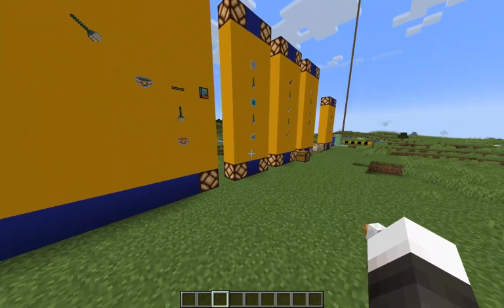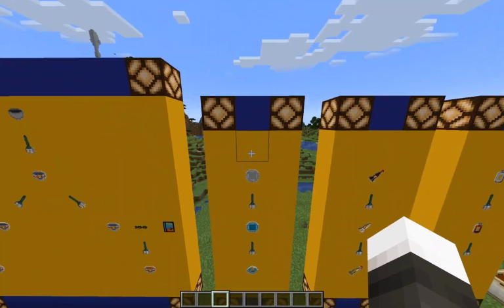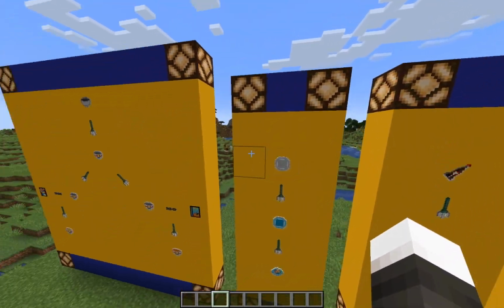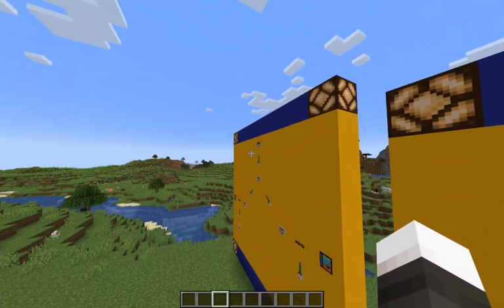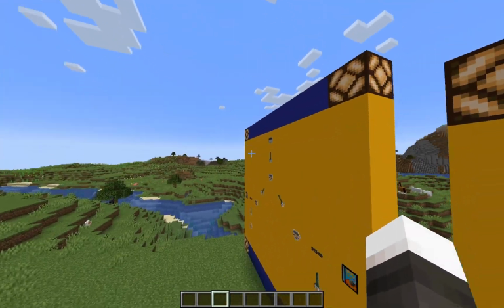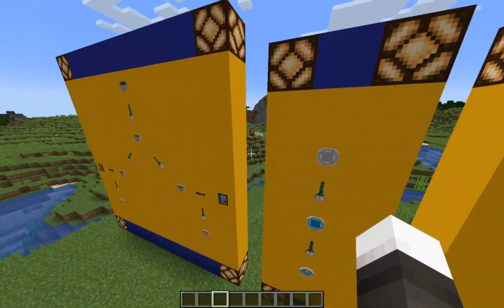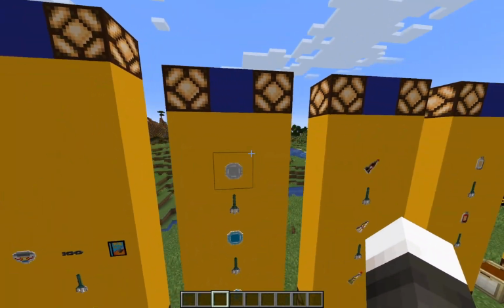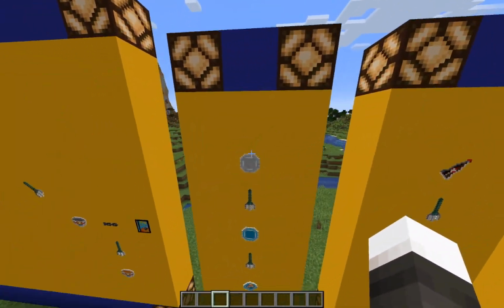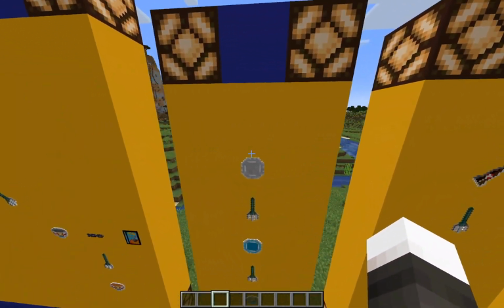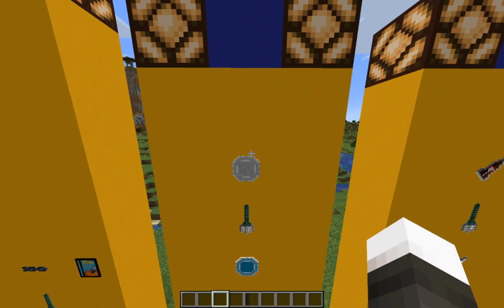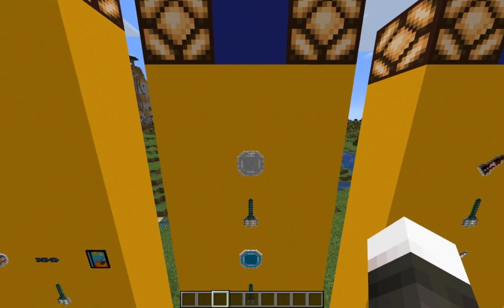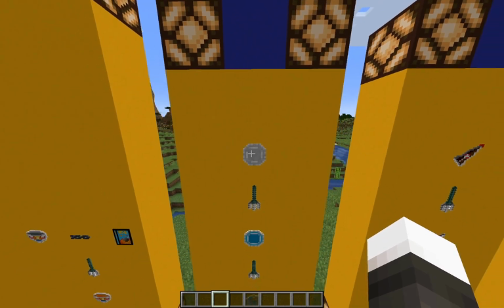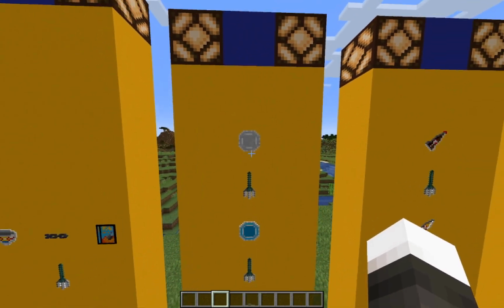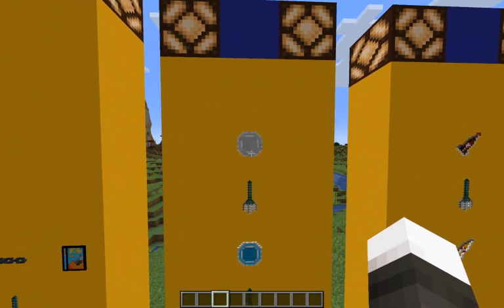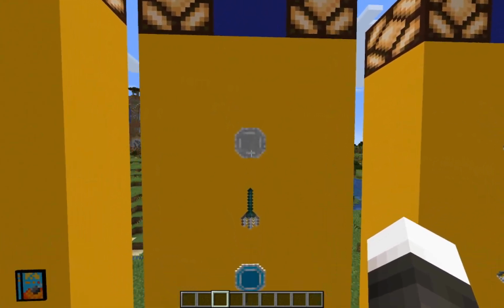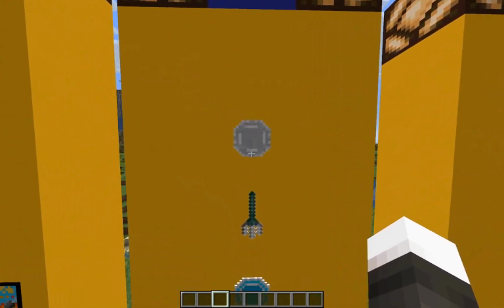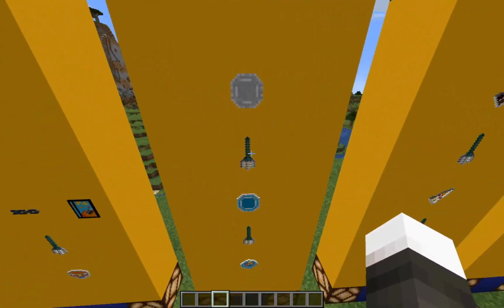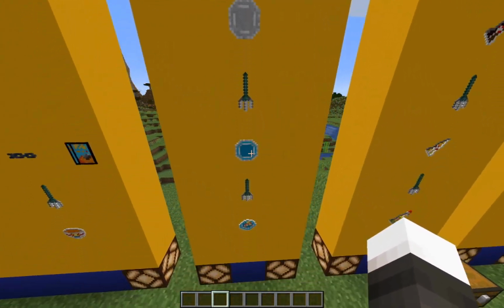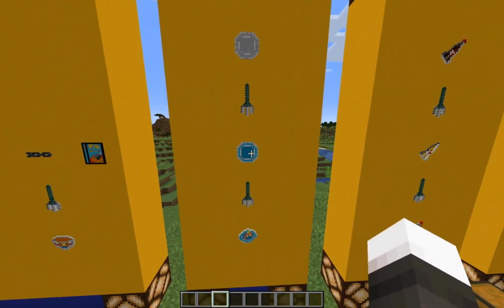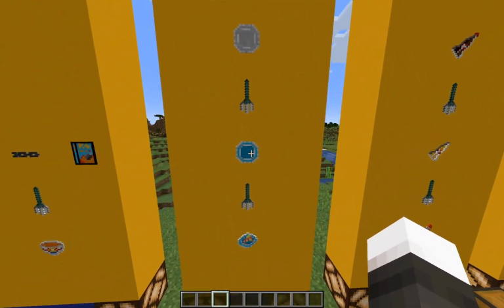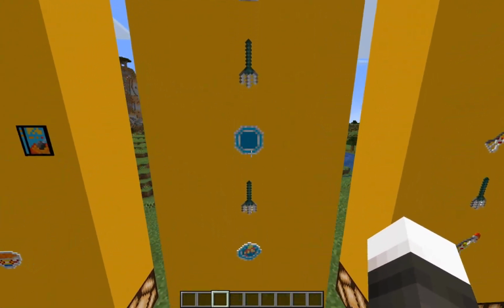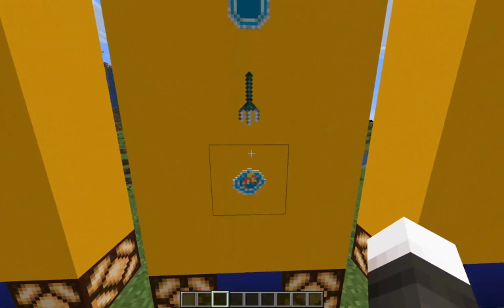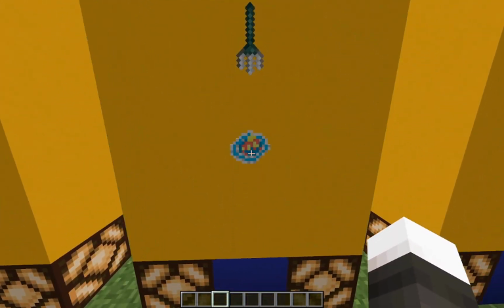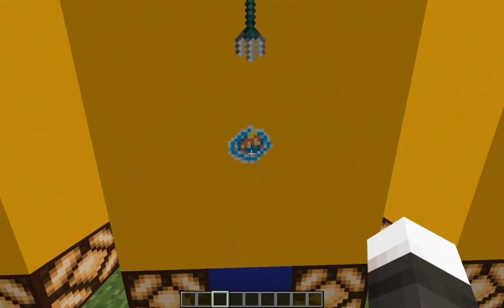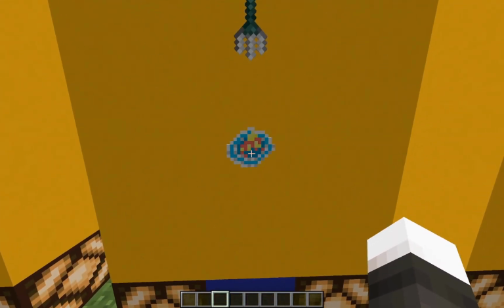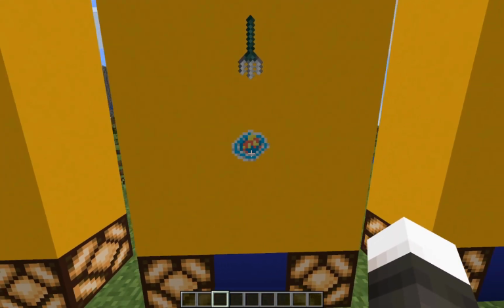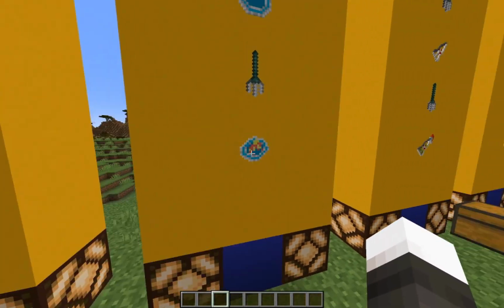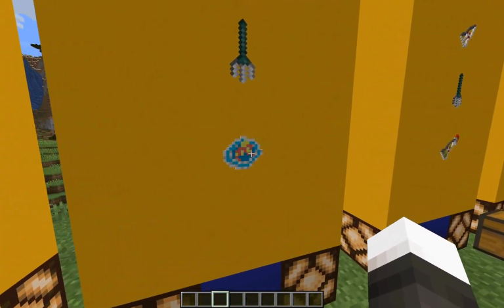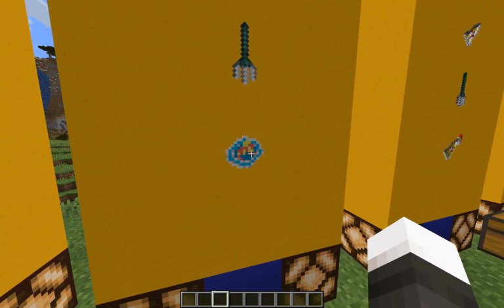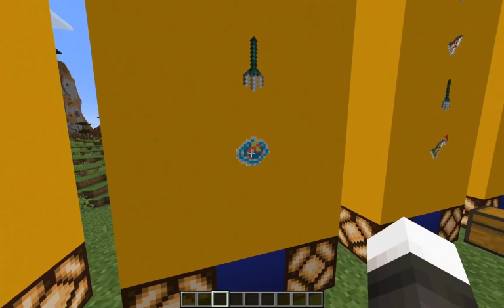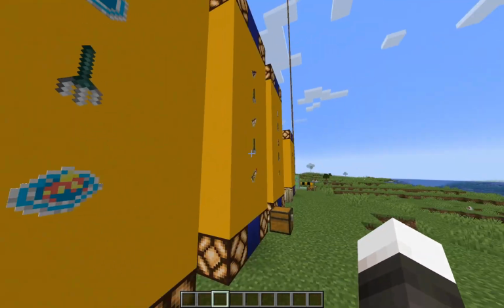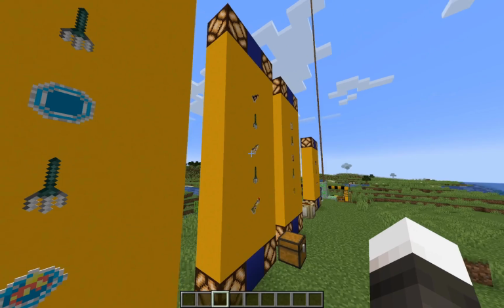Over here, similar process — we have an unfinished plate. It goes into a normal plate, and then you can get perfectly preserved pie.